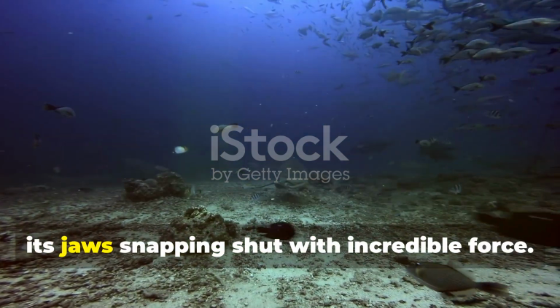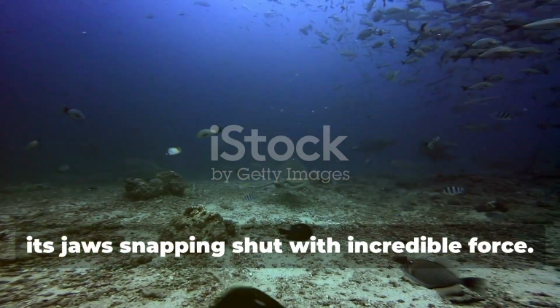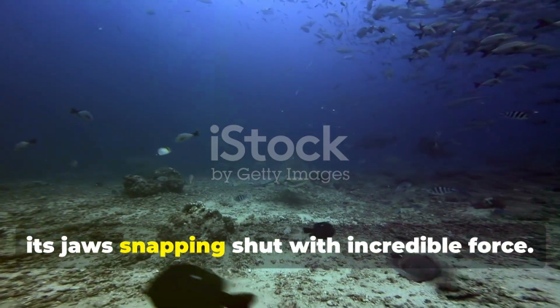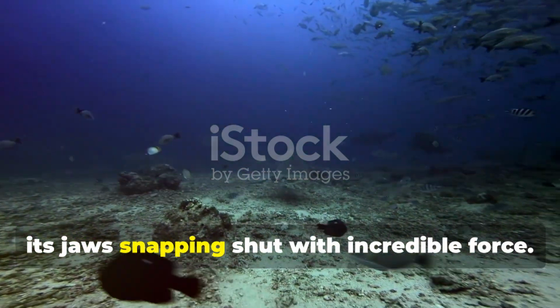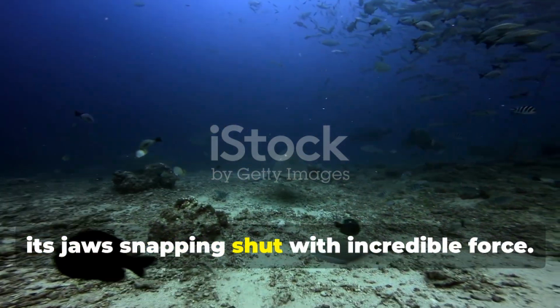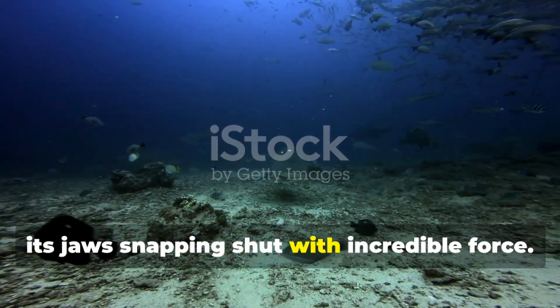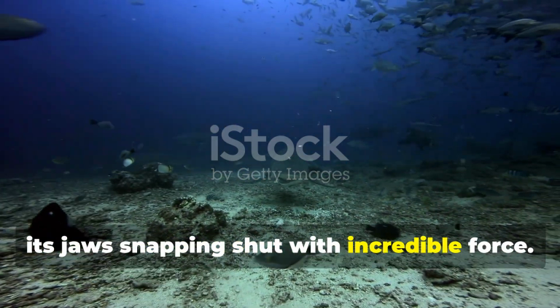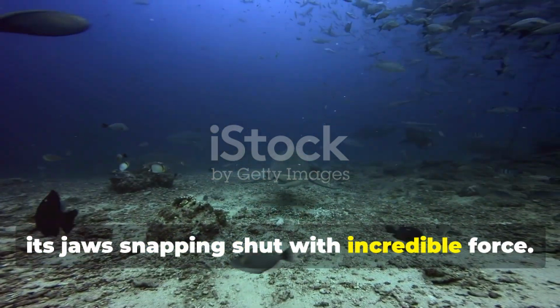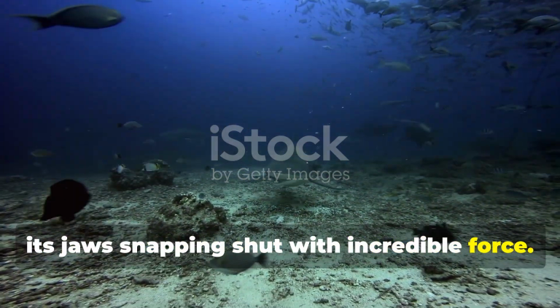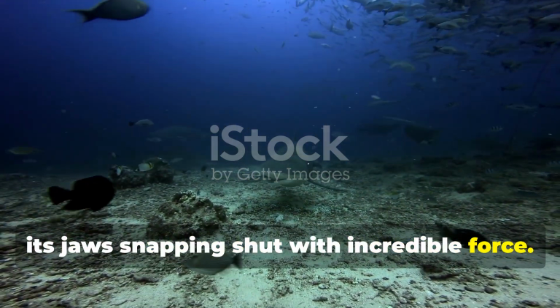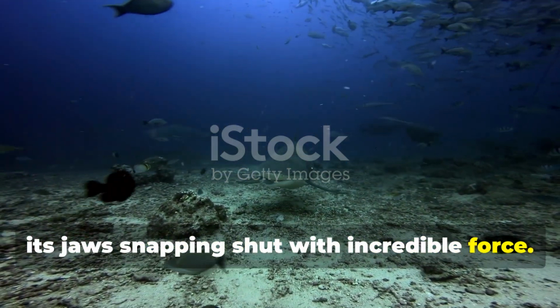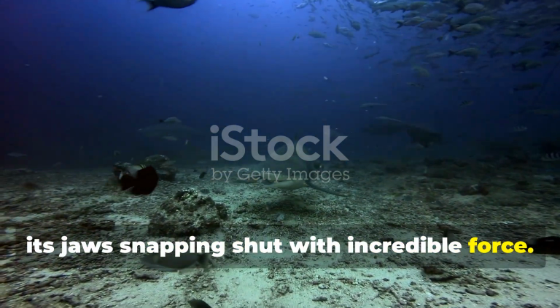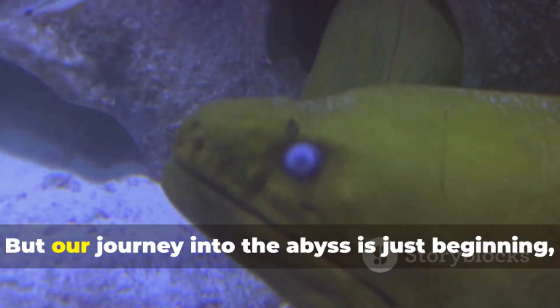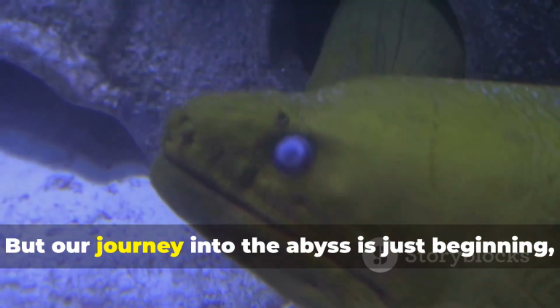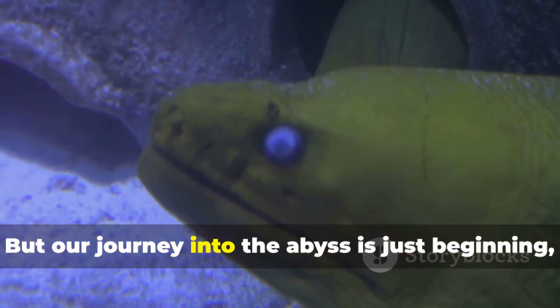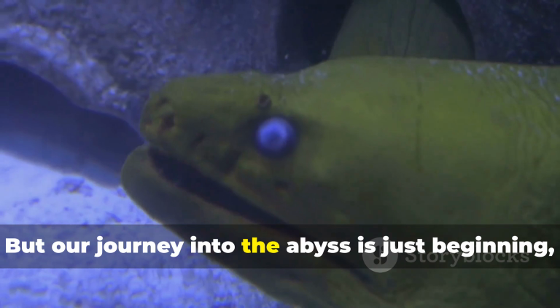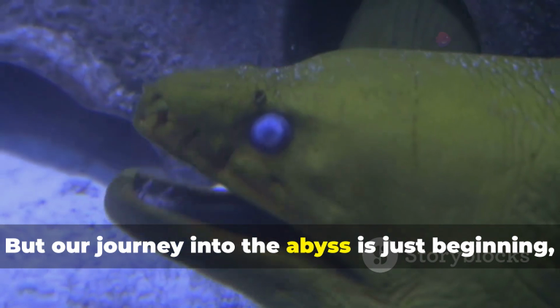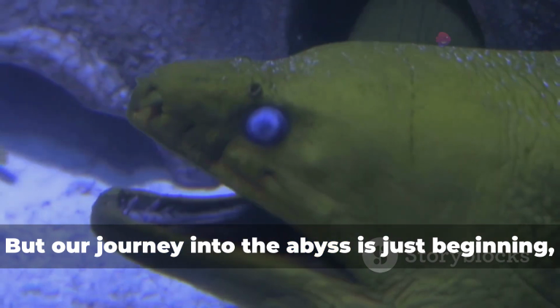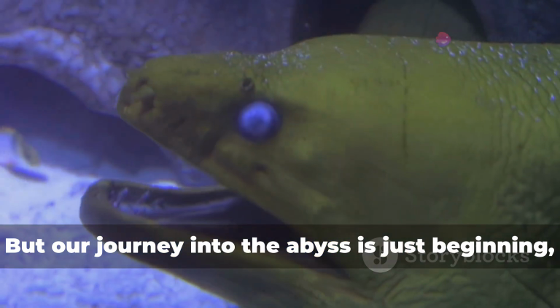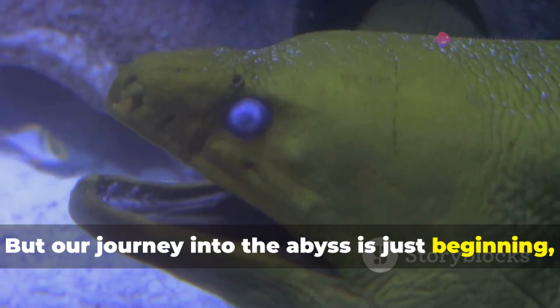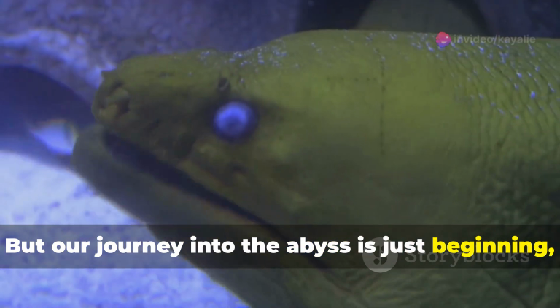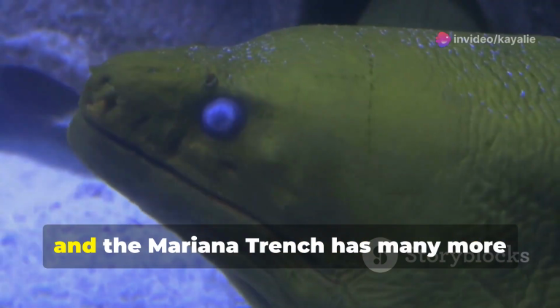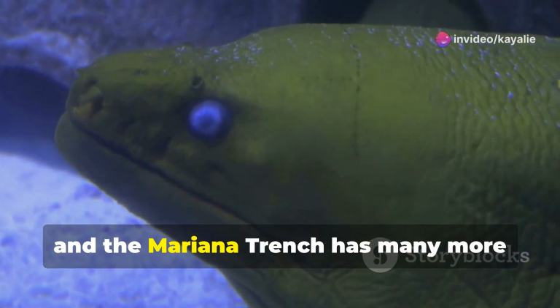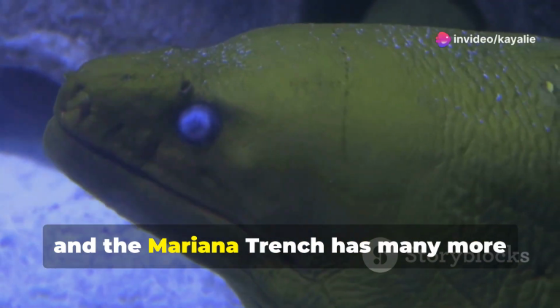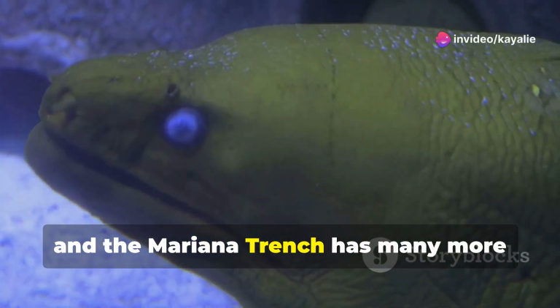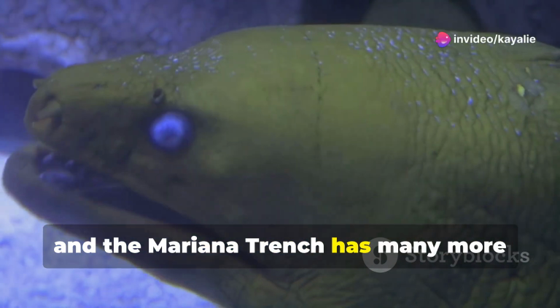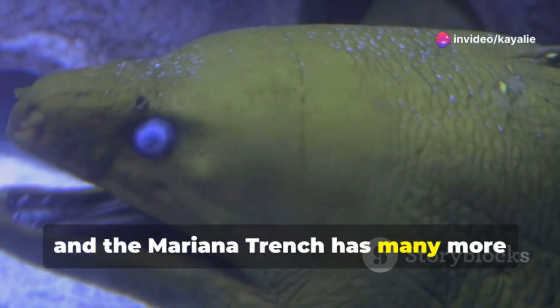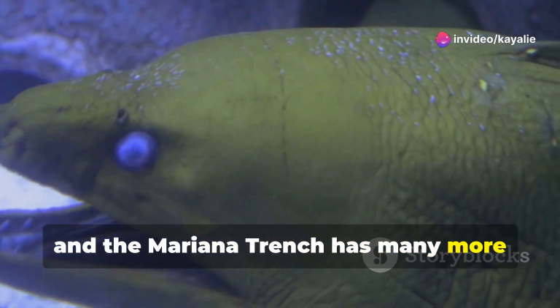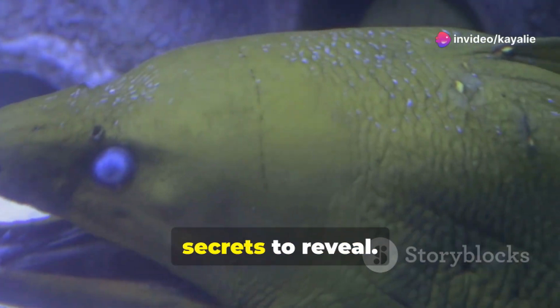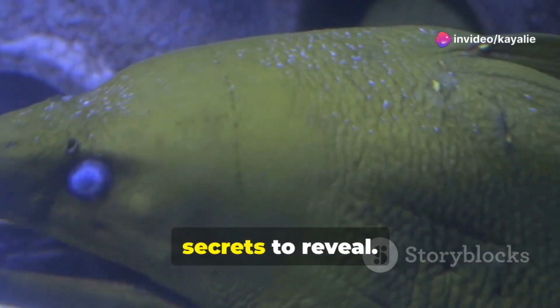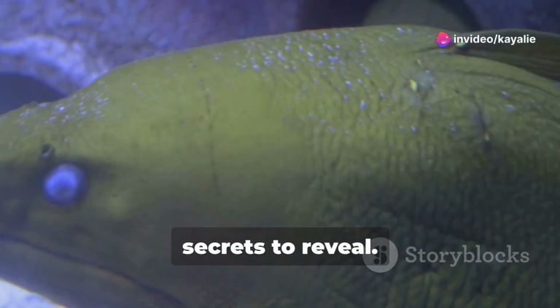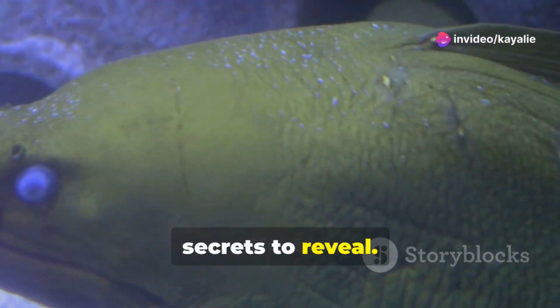It lies in wait, almost invisible in the darkness, until an unsuspecting victim swims by. Then, with a sudden burst of speed, it lunges forward, its jaws snapping shut with incredible force. But our journey into the abyss is just beginning, and the Mariana Trench has many more secrets to reveal.